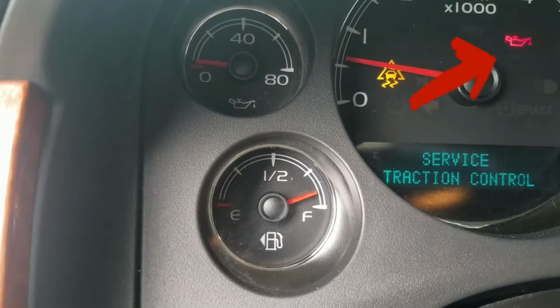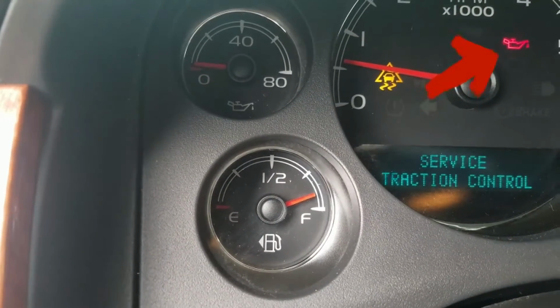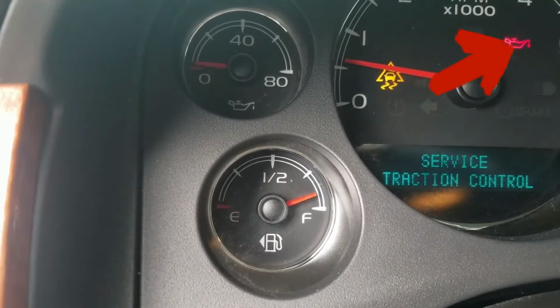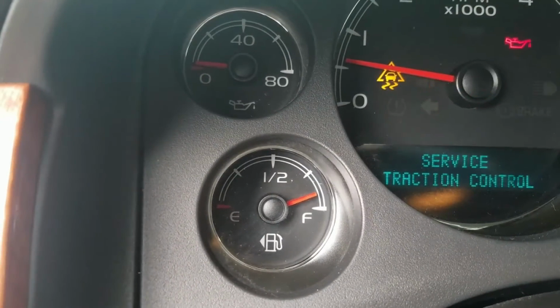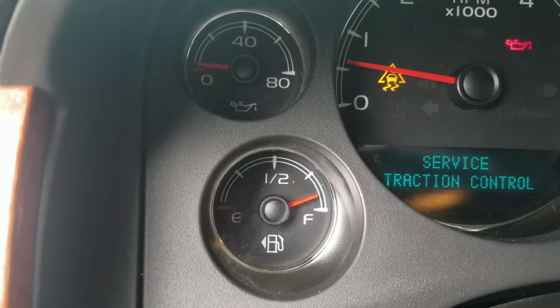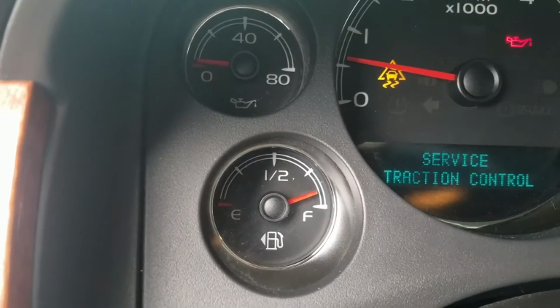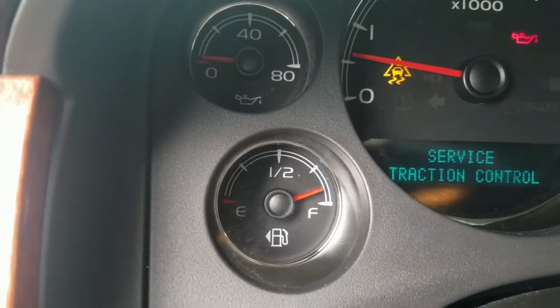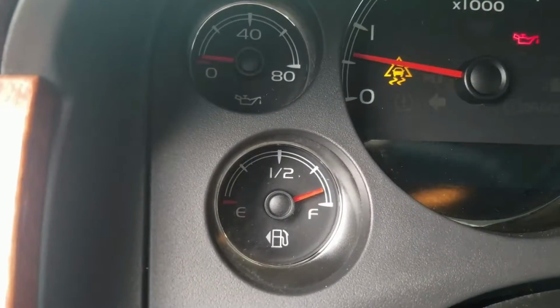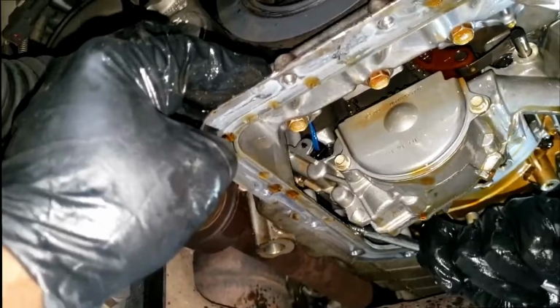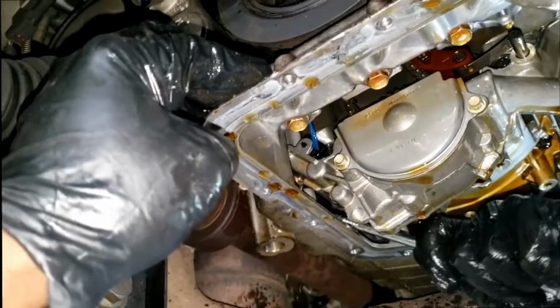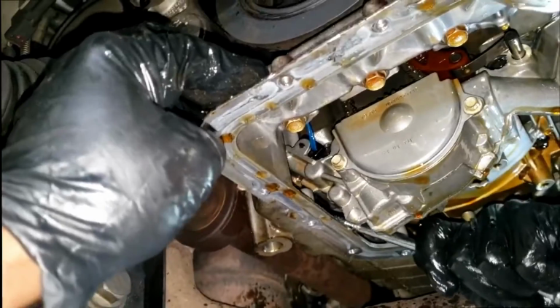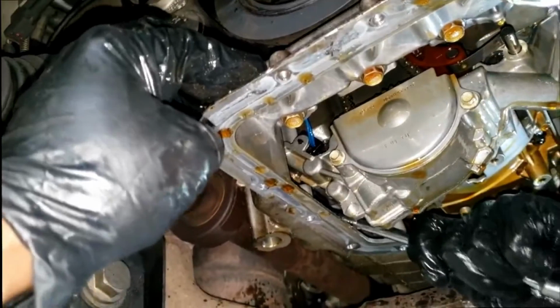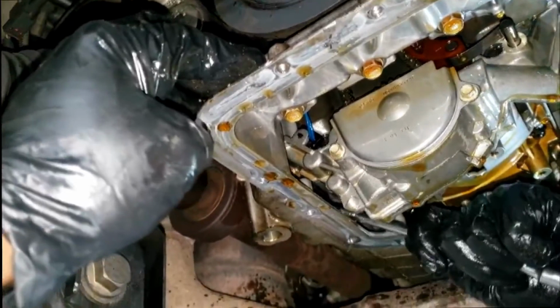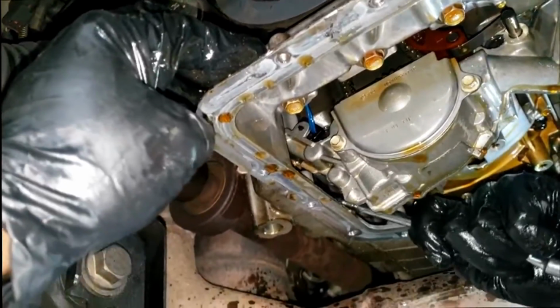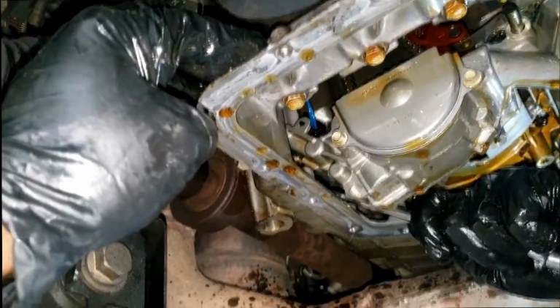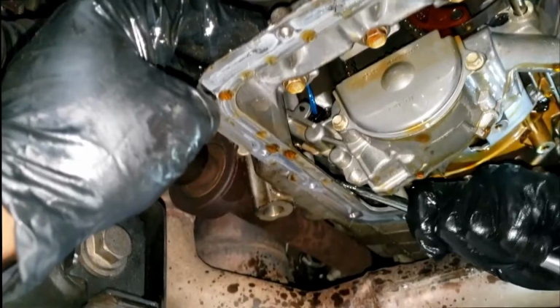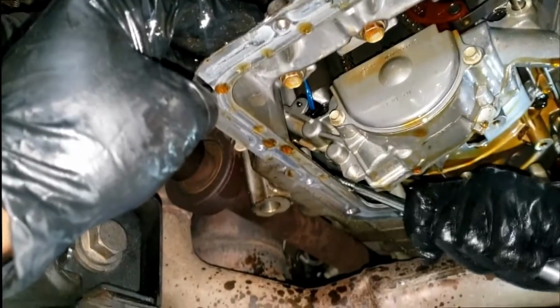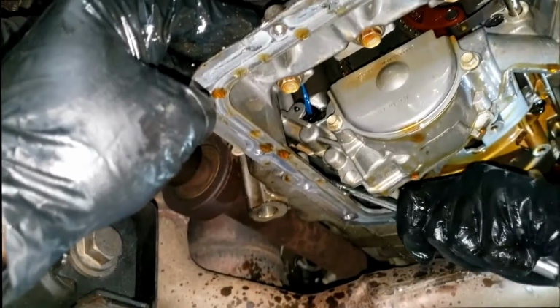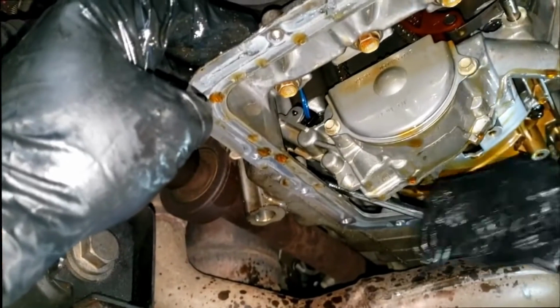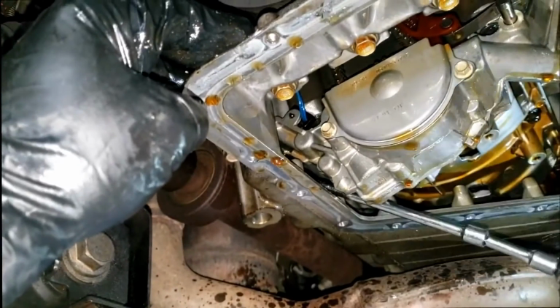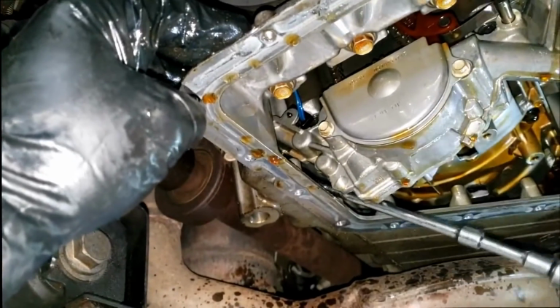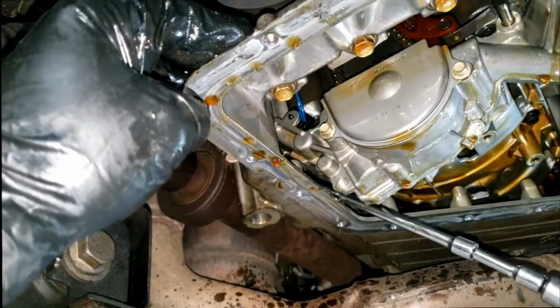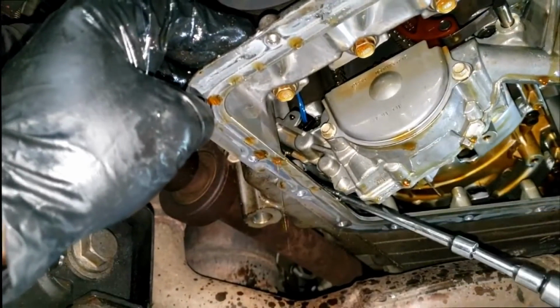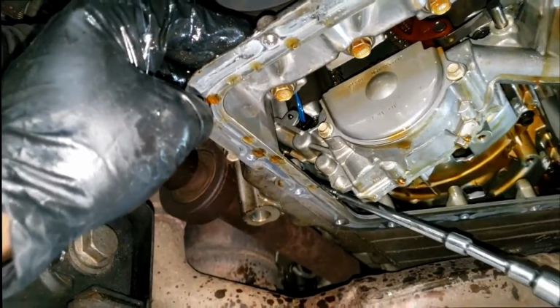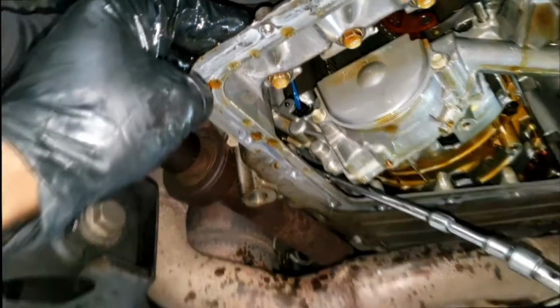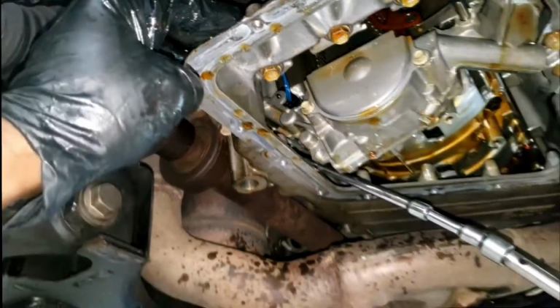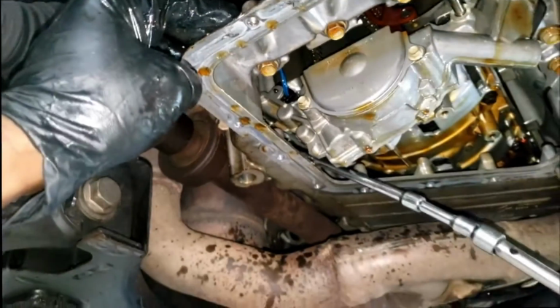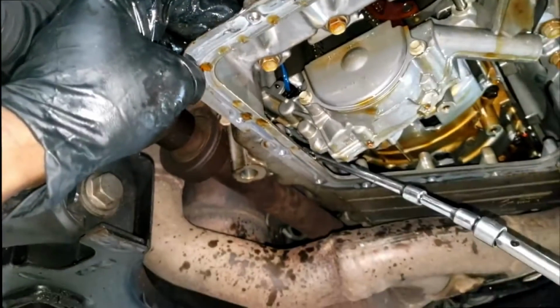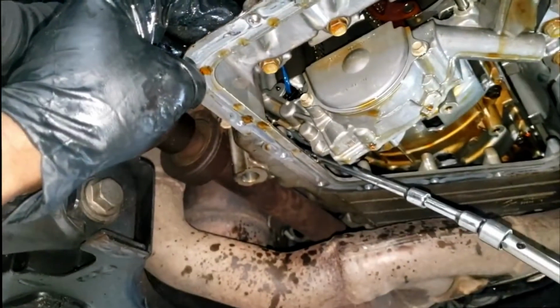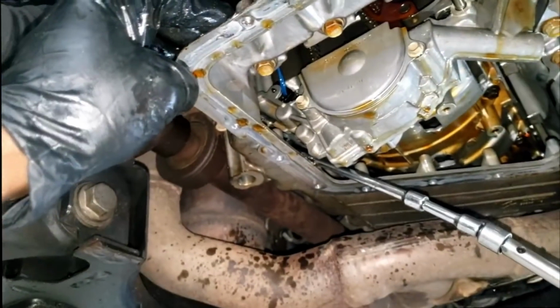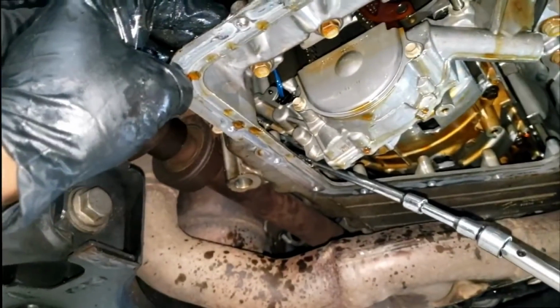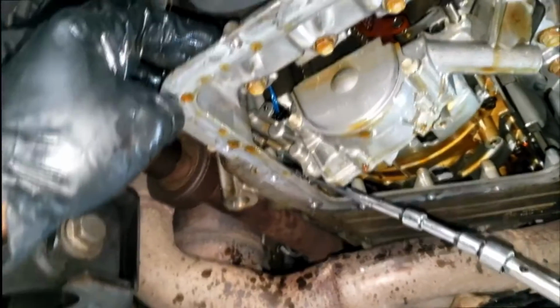The outcome might be either high or low oil pressure. If the problem is not fixed, your engine may sustain significant damage.